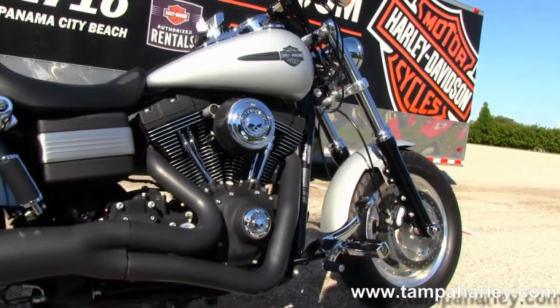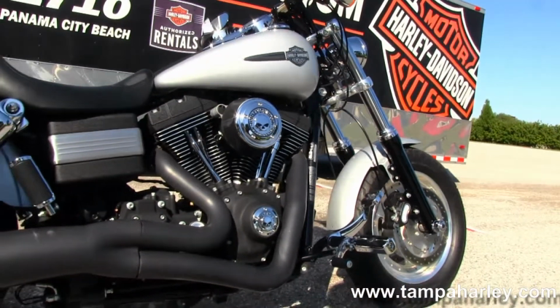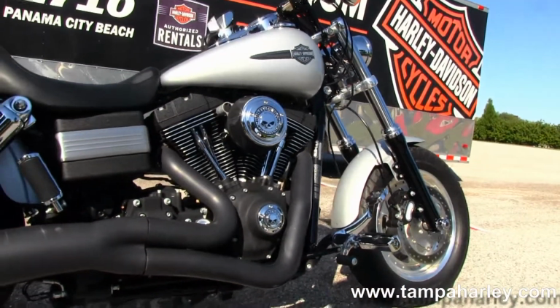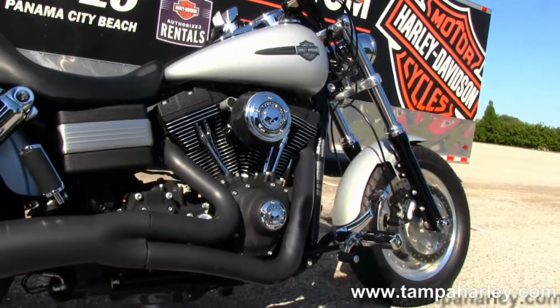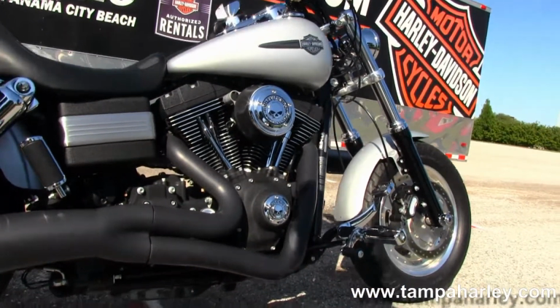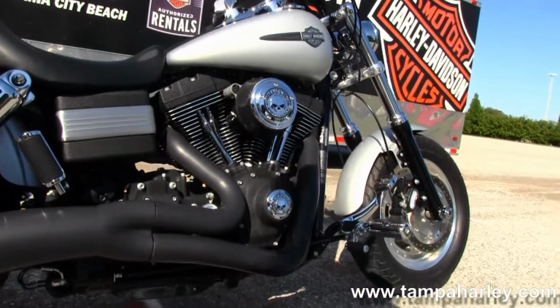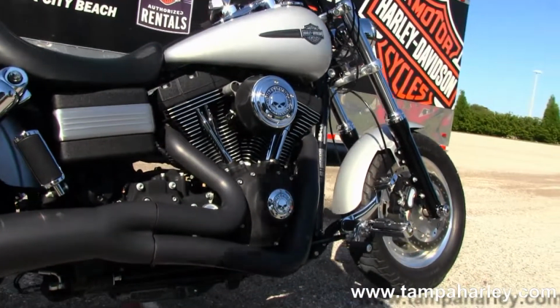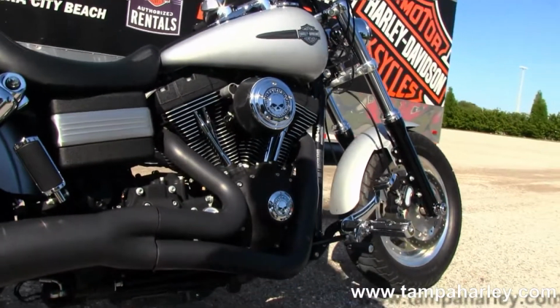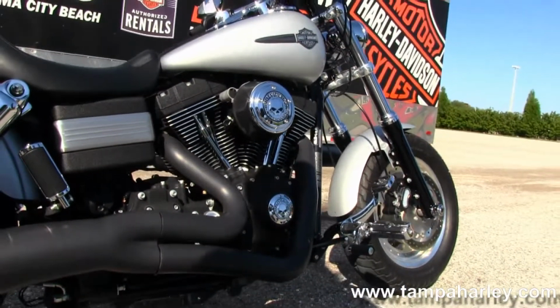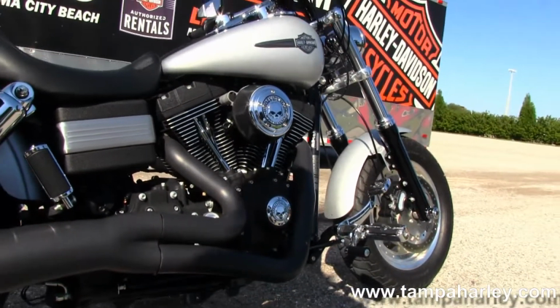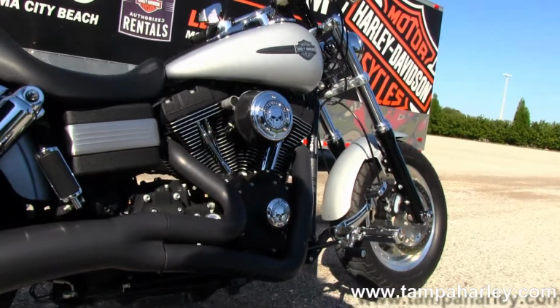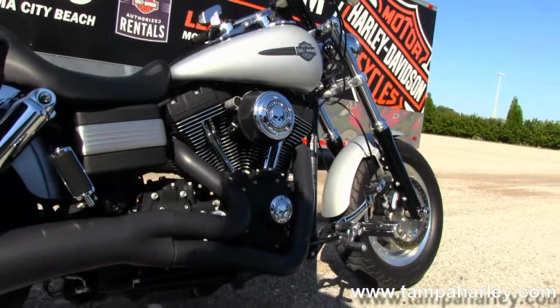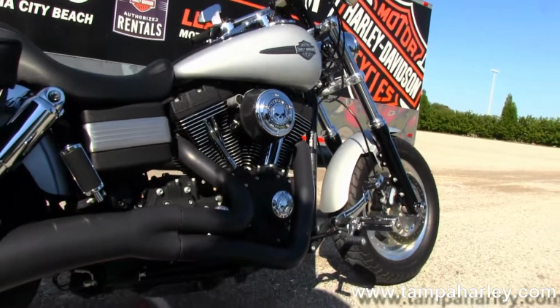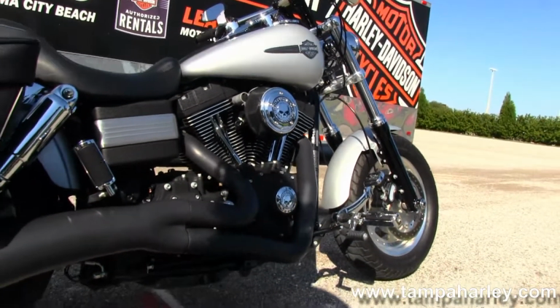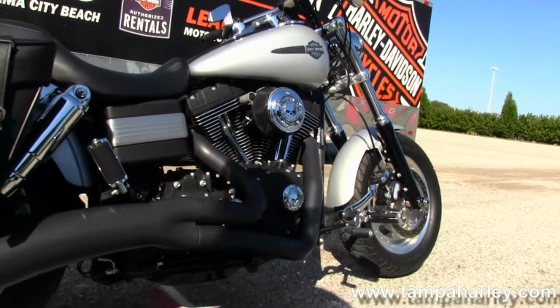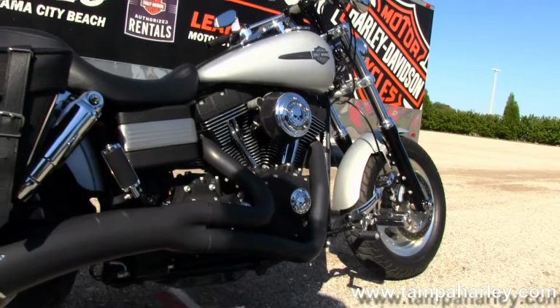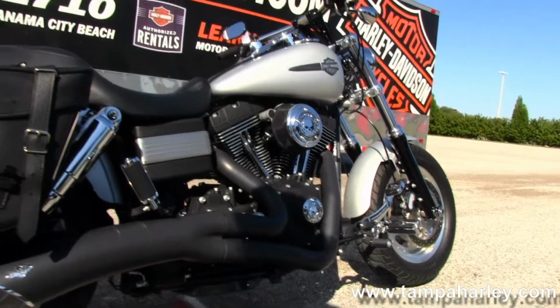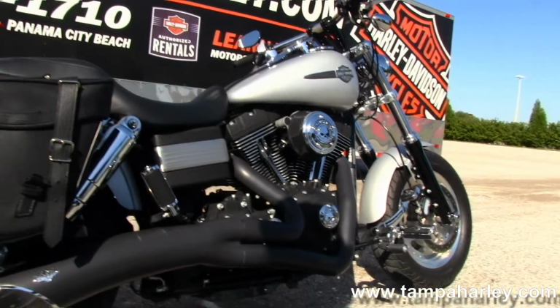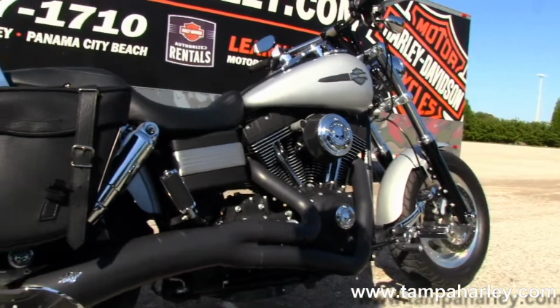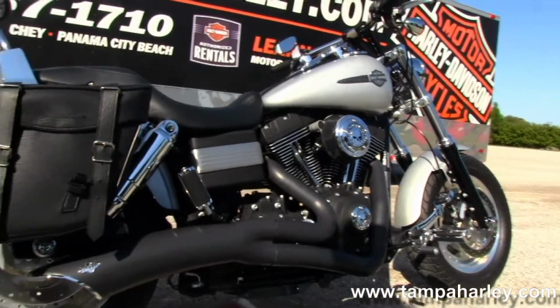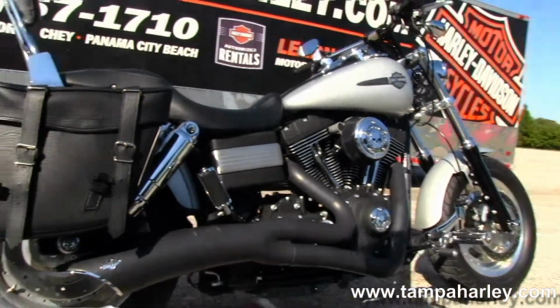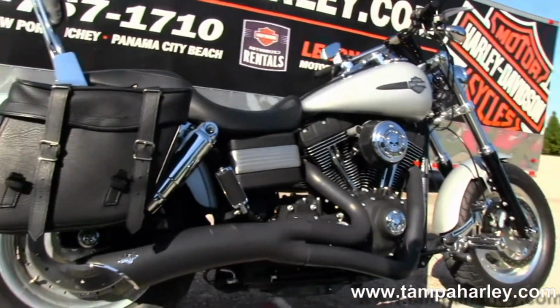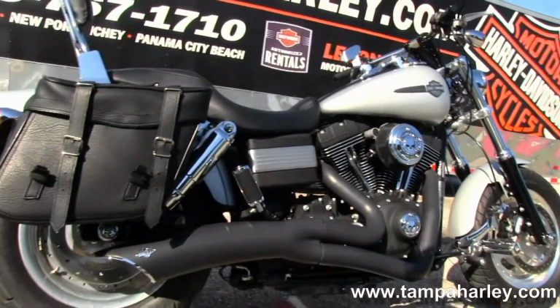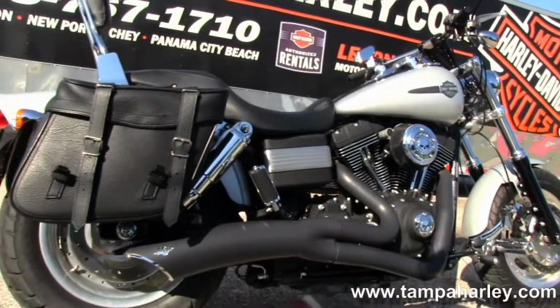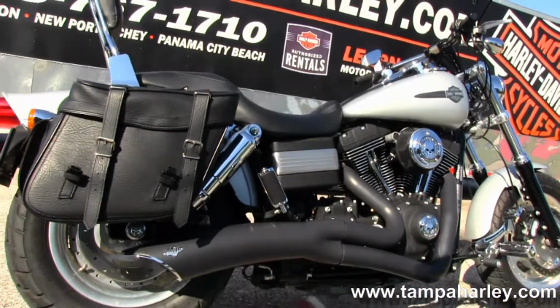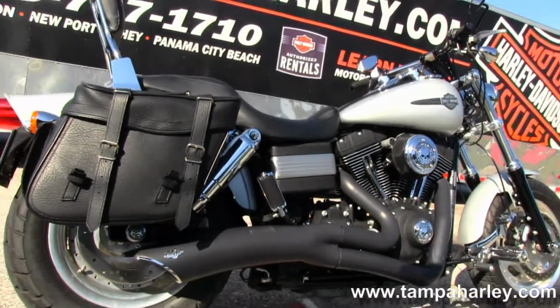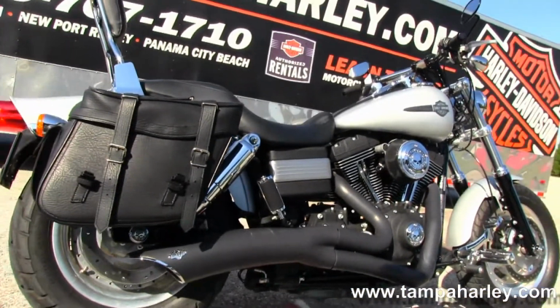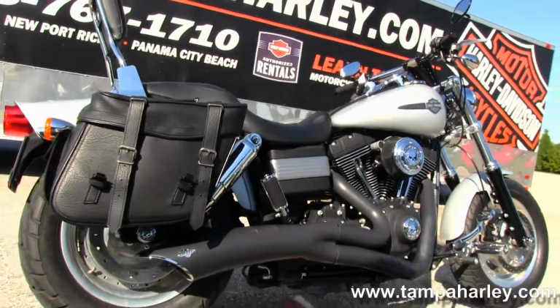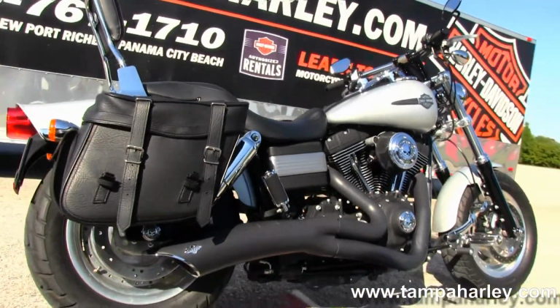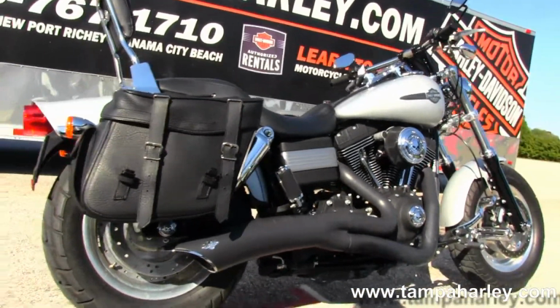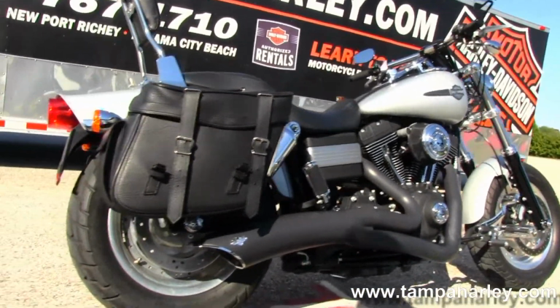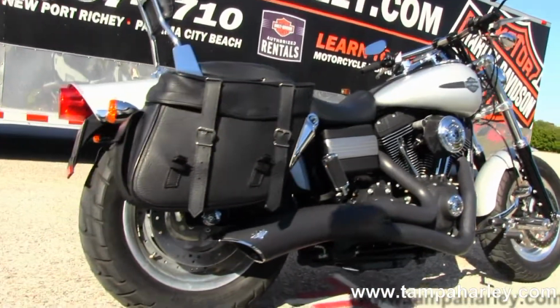It also features a high flow air intake, stage 1 fuel mapping, and that gorgeous 2-to-1 Vance & Hines Performance exhaust.